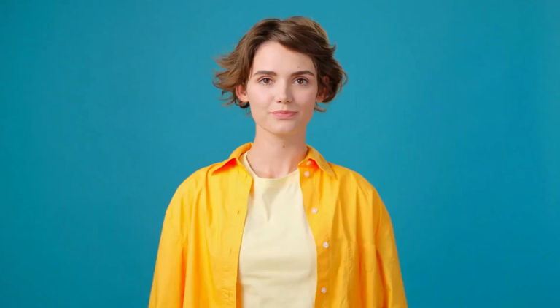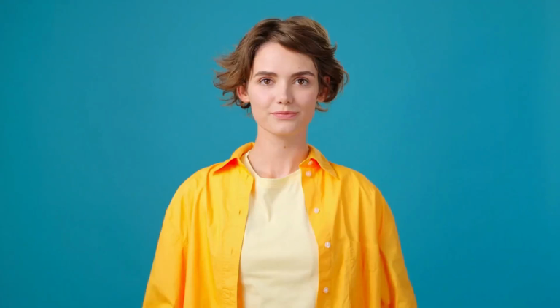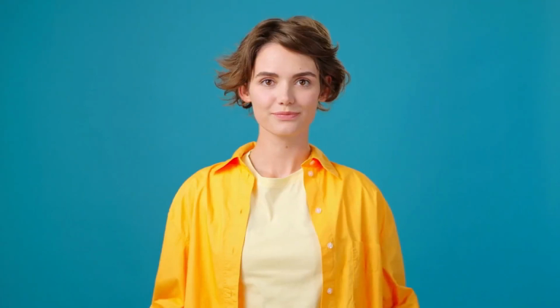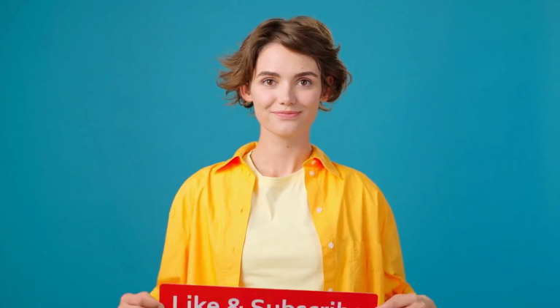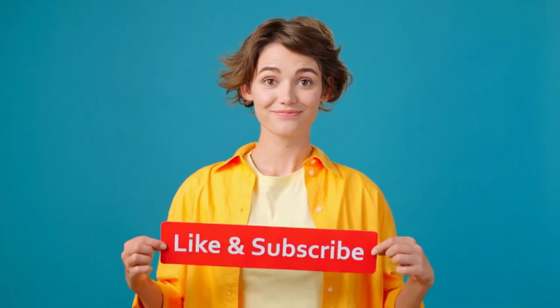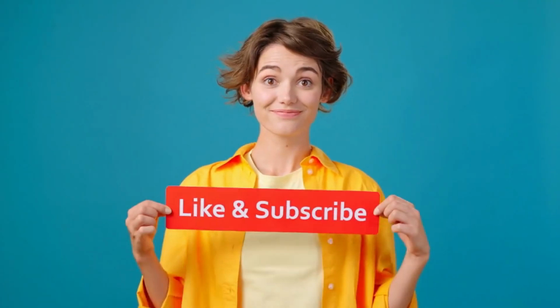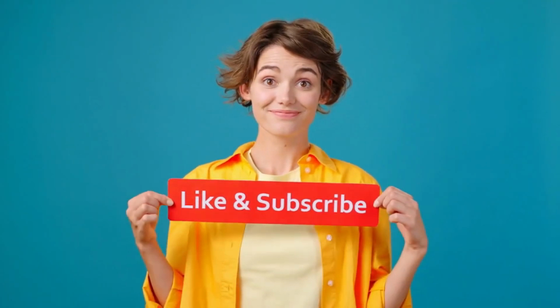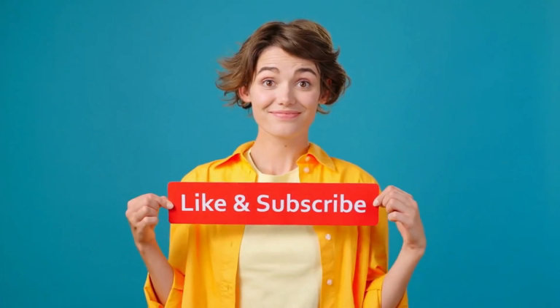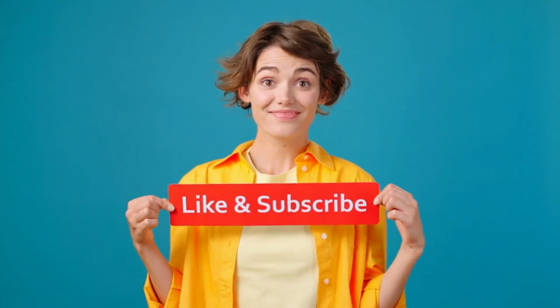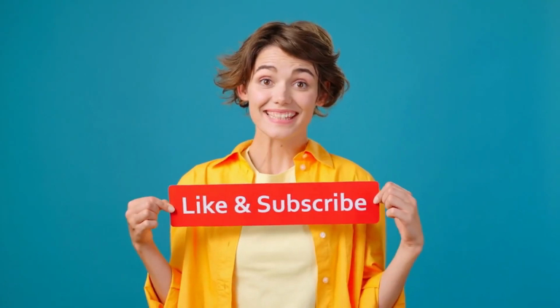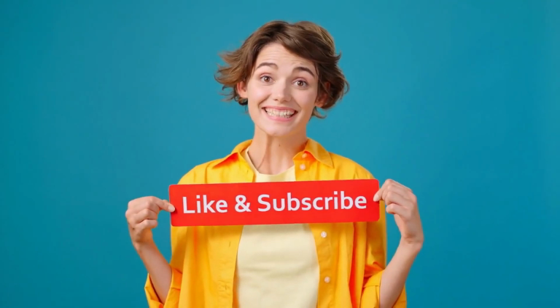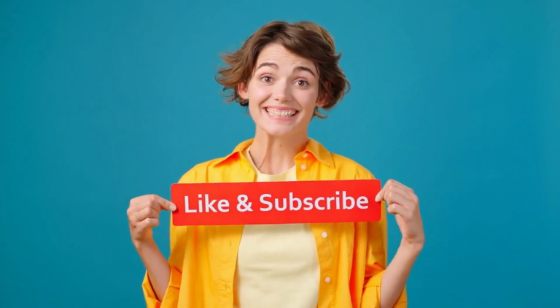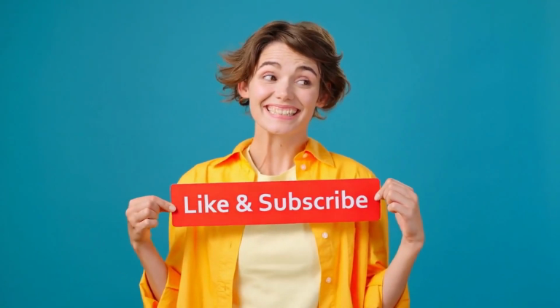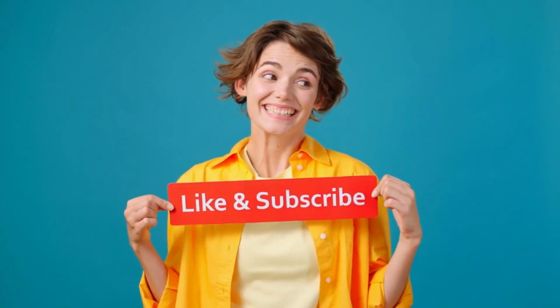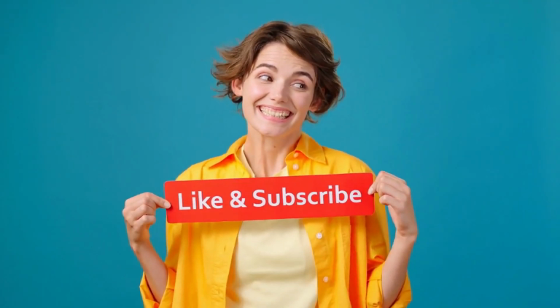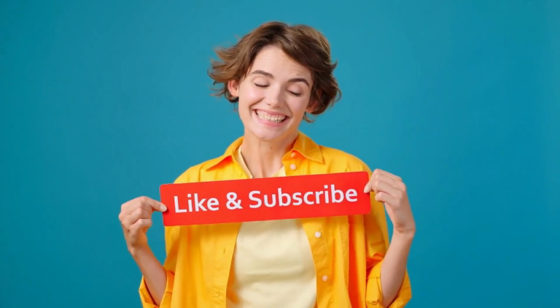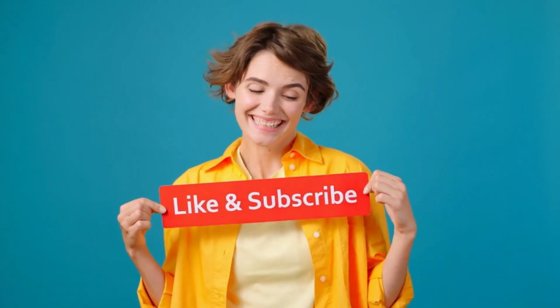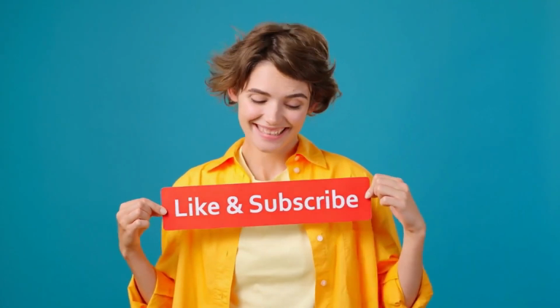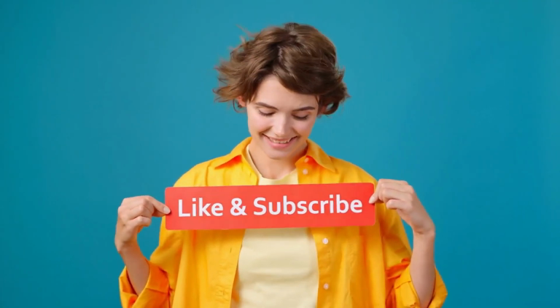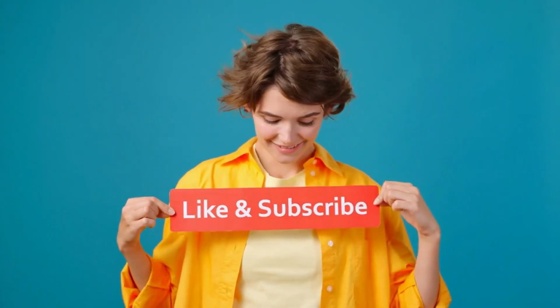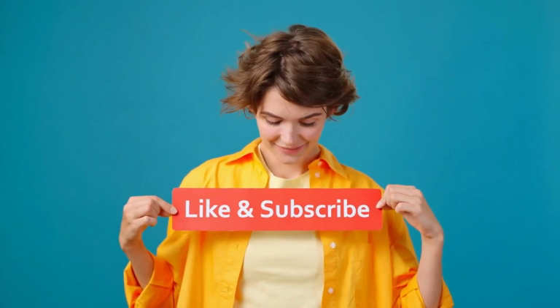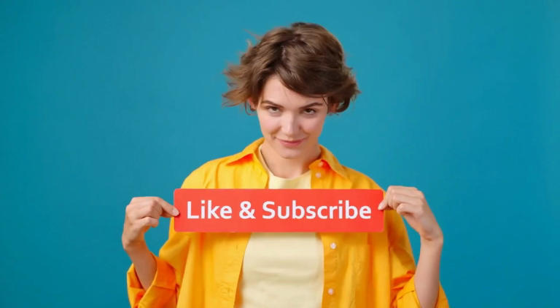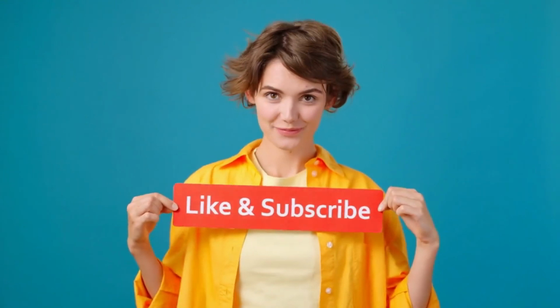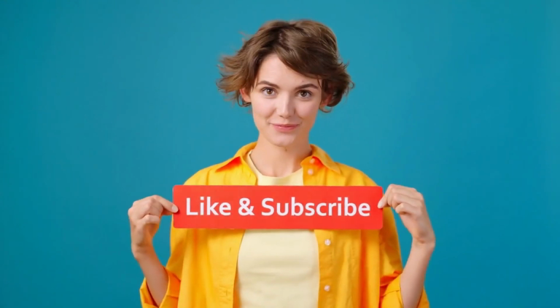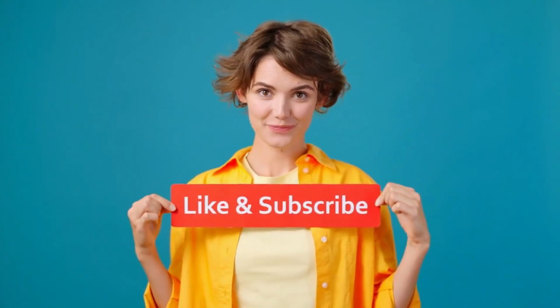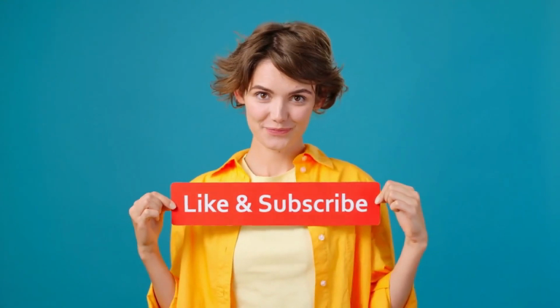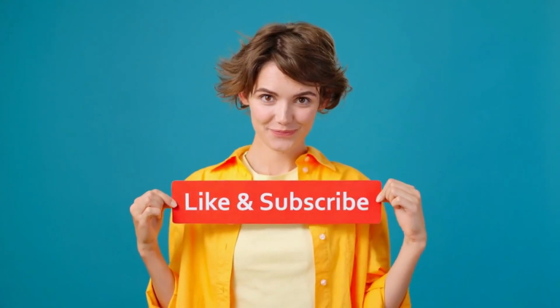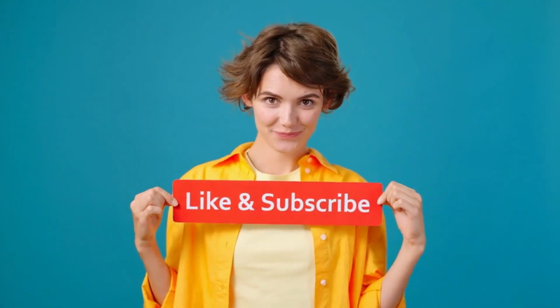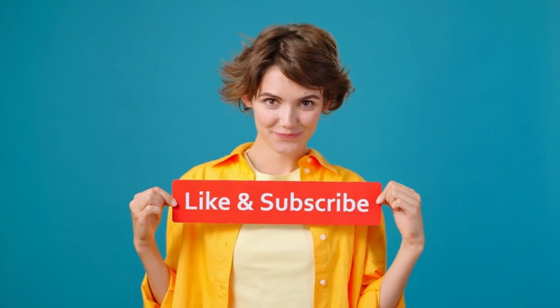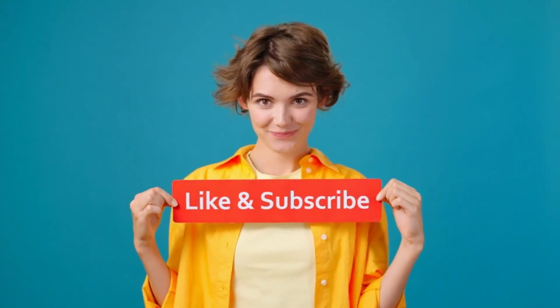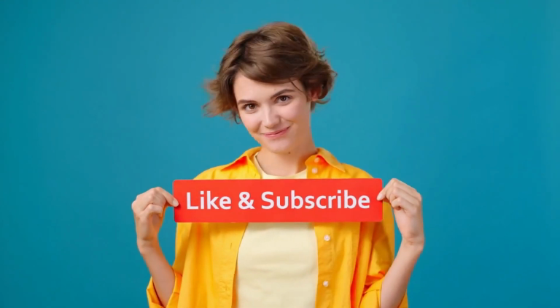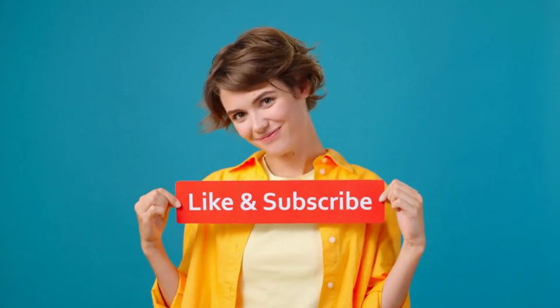If you found this video helpful, please like, share, and subscribe to our channel for more videos like this.